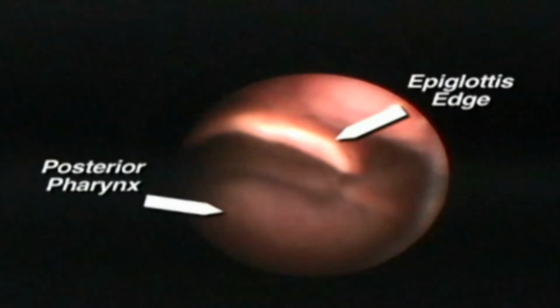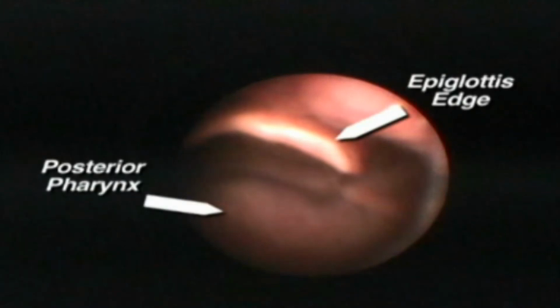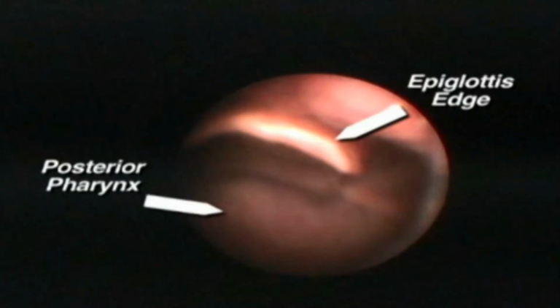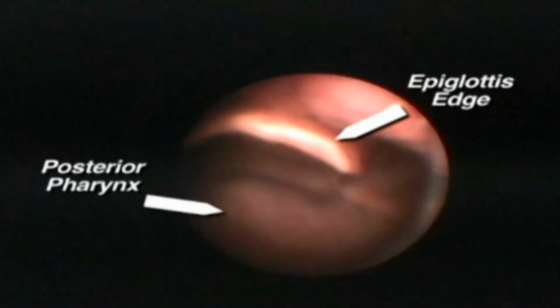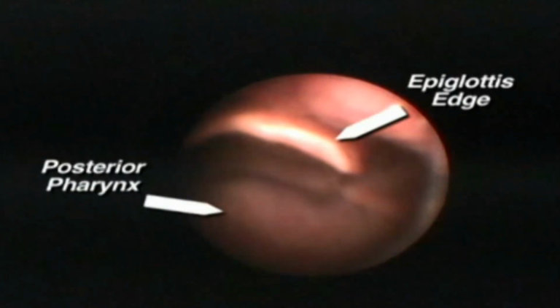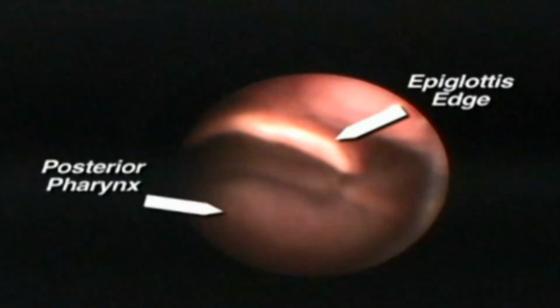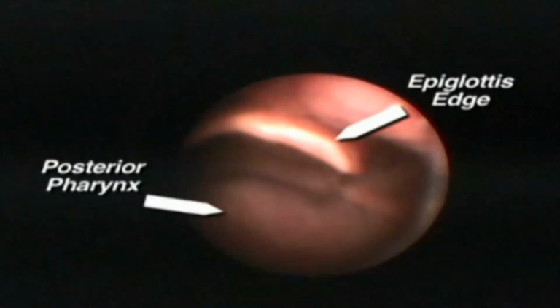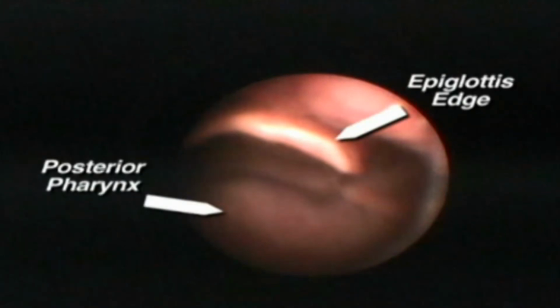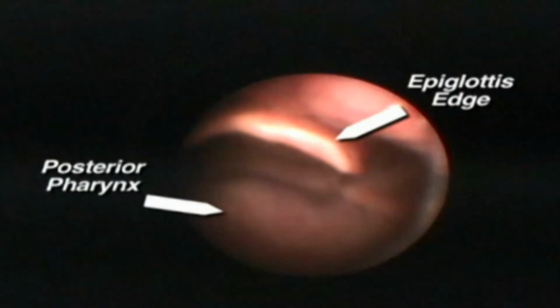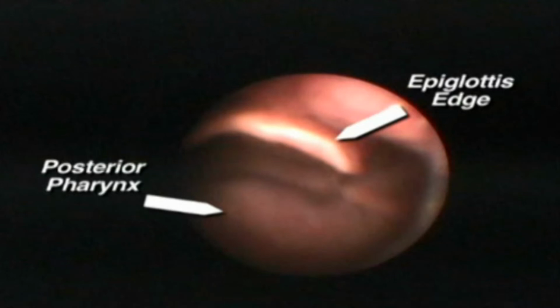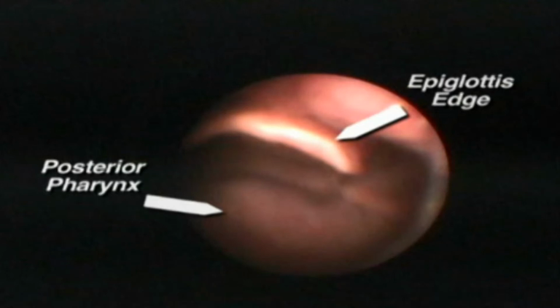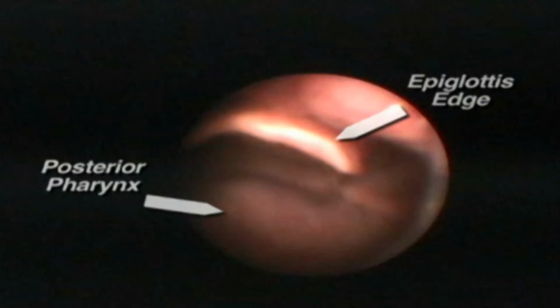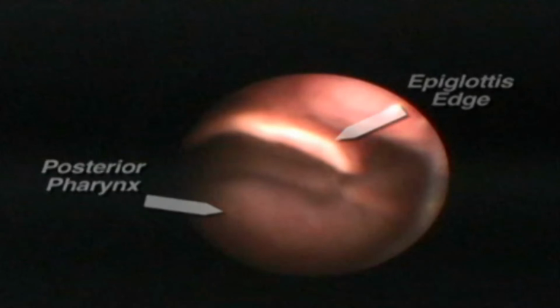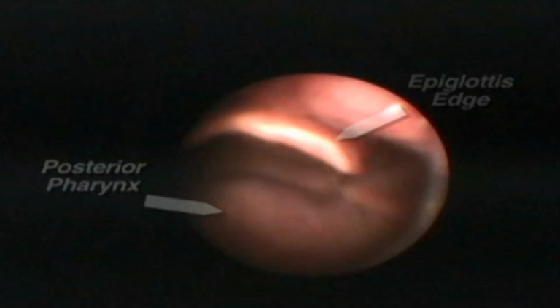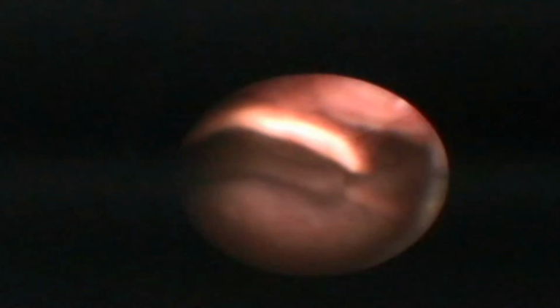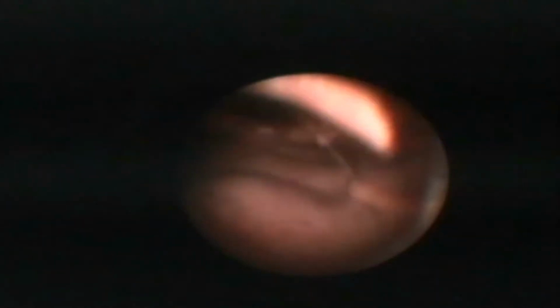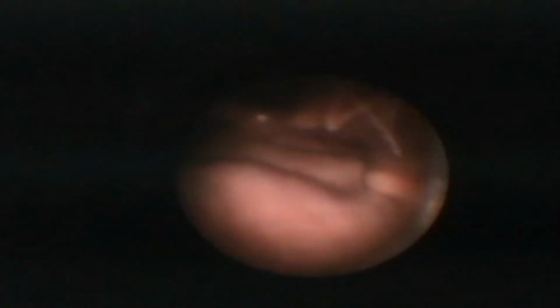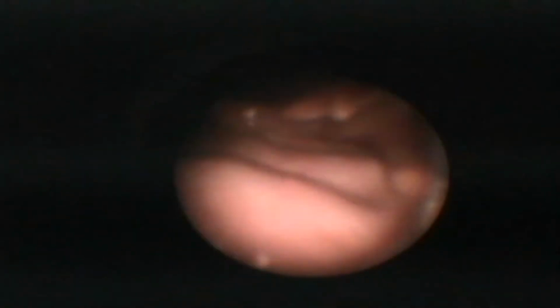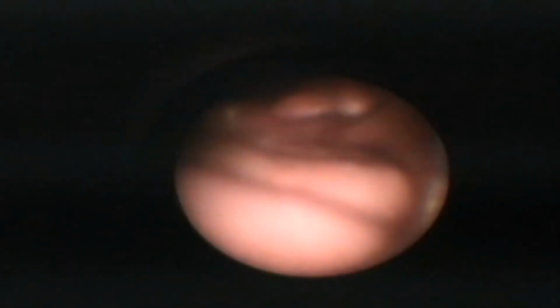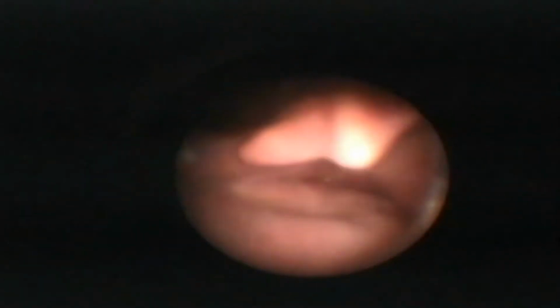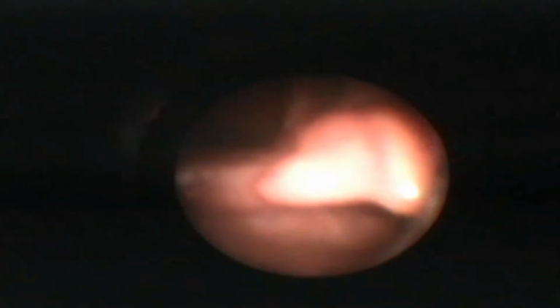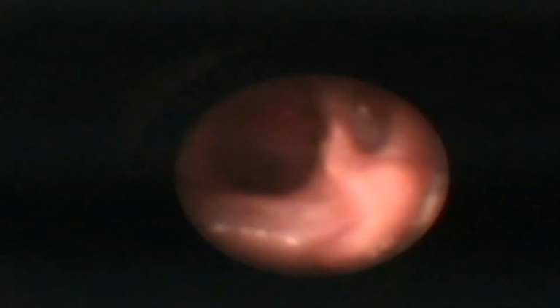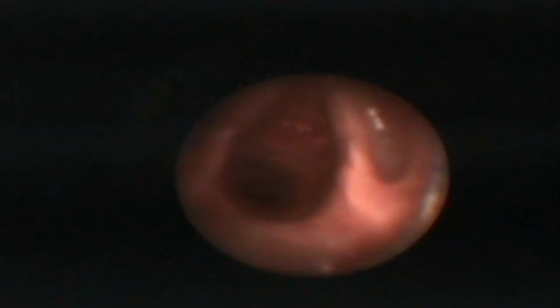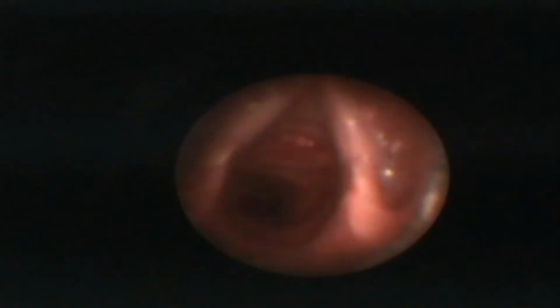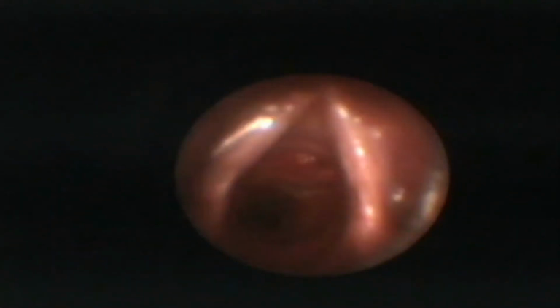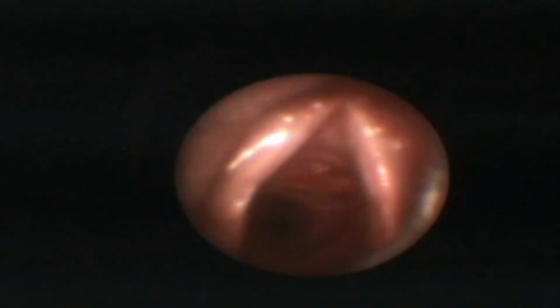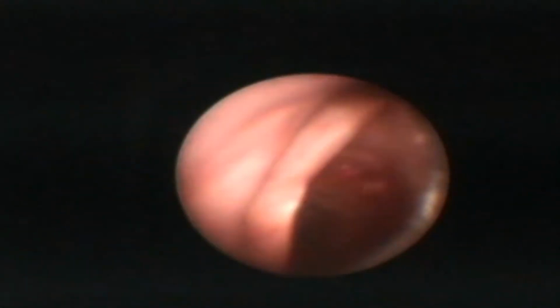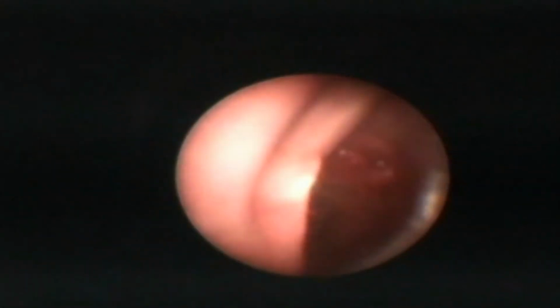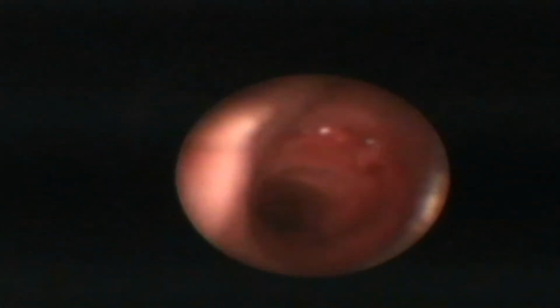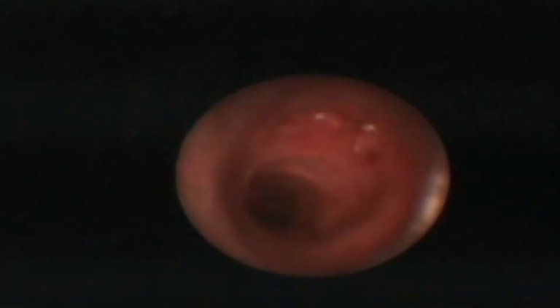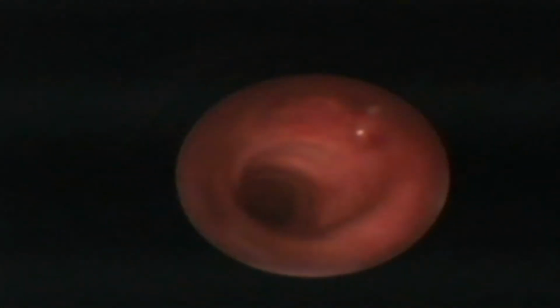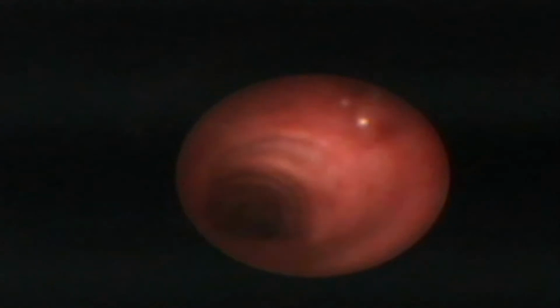Once the epiglottis is seen, the tip of the scope is moved downward and advanced slightly farther through the vocal cords and into the larynx.